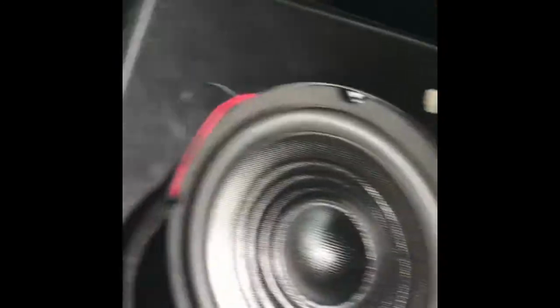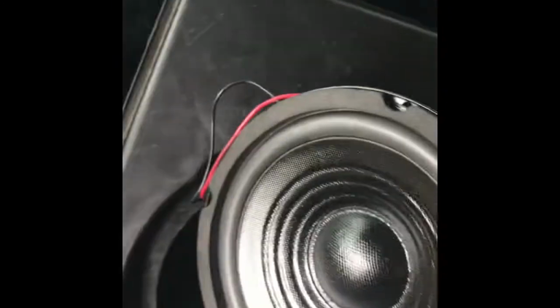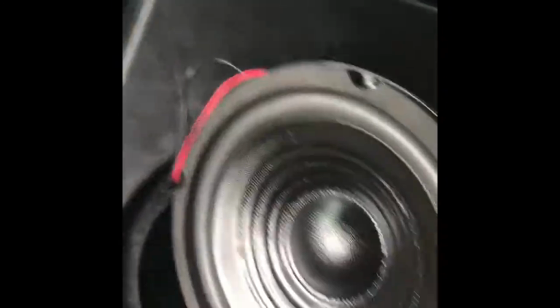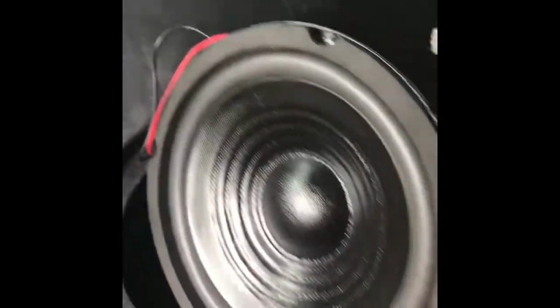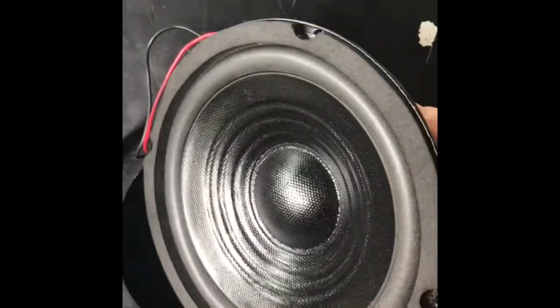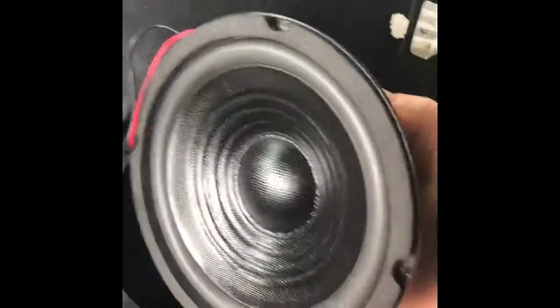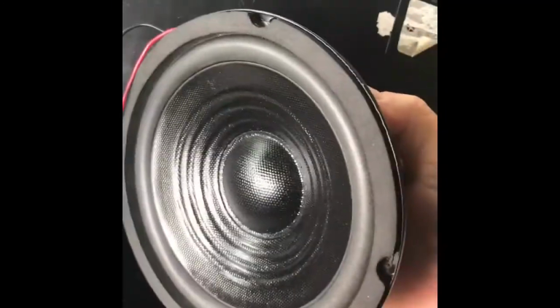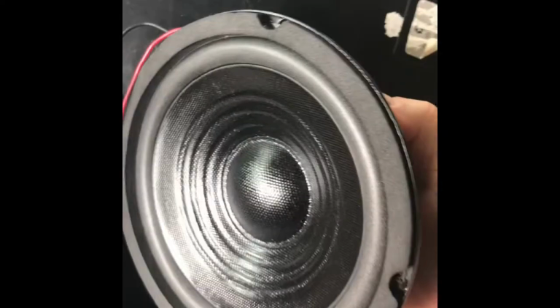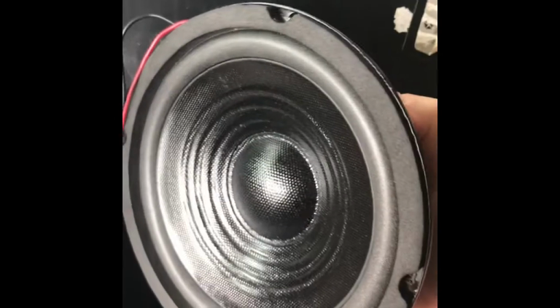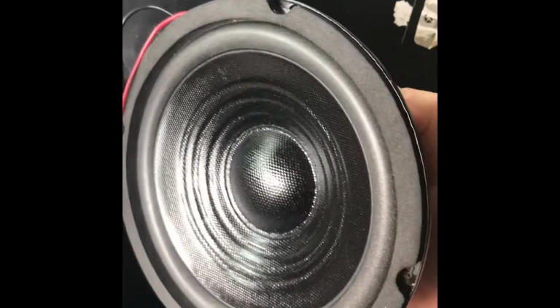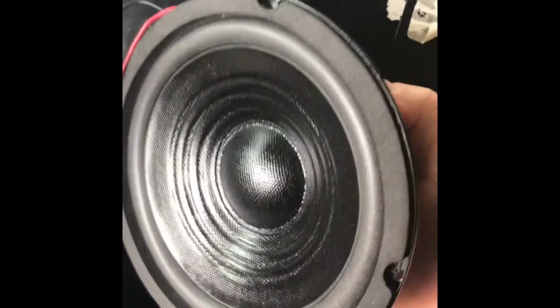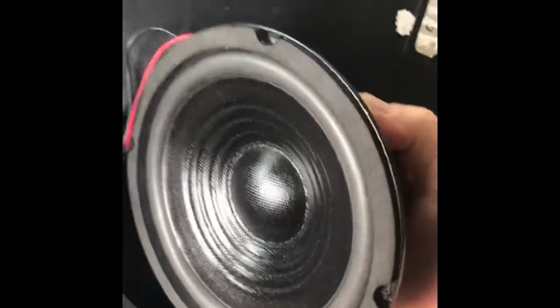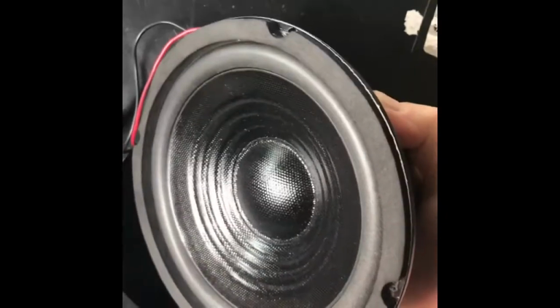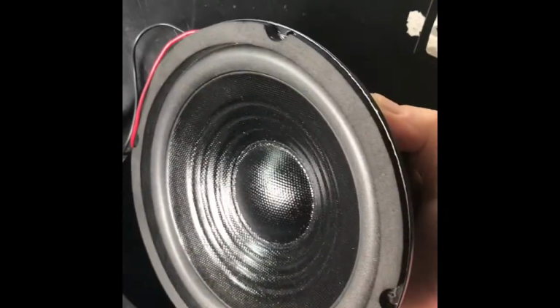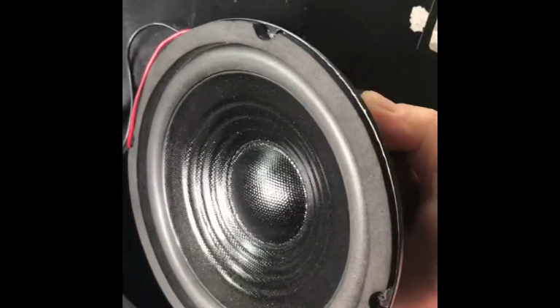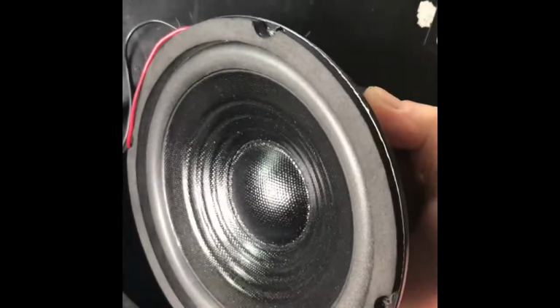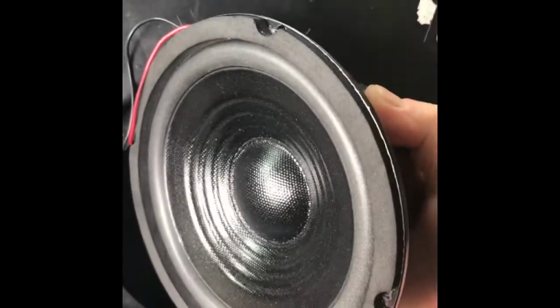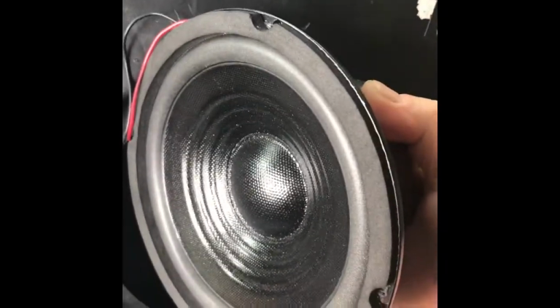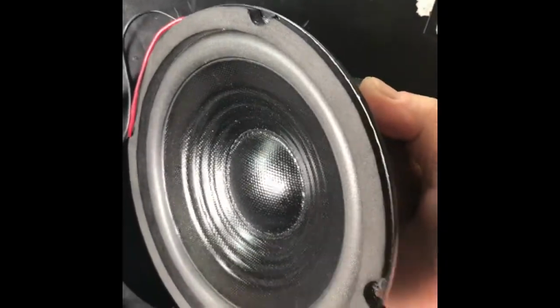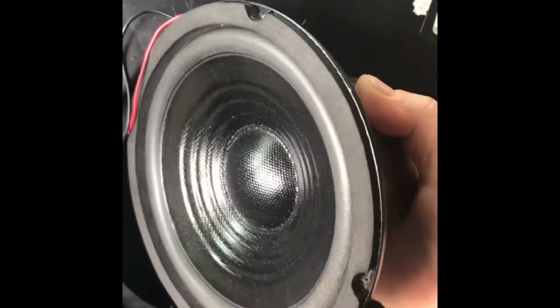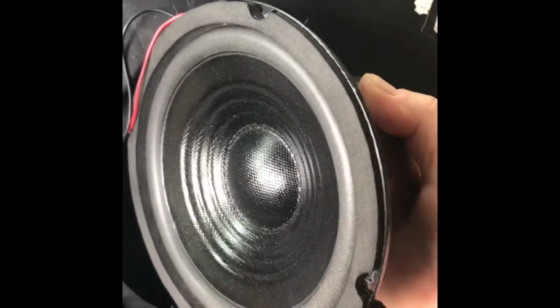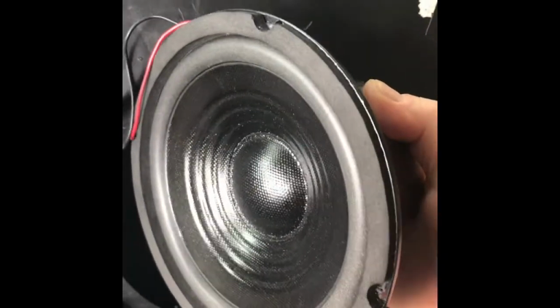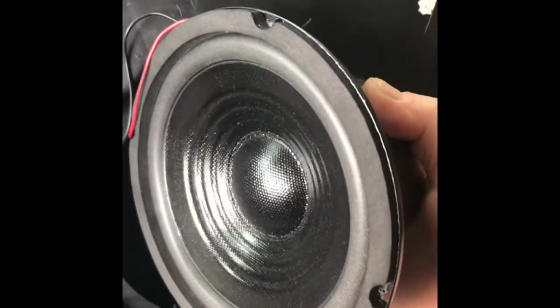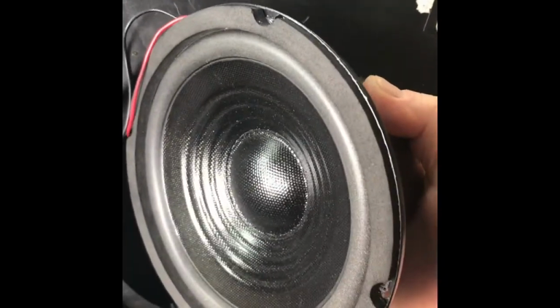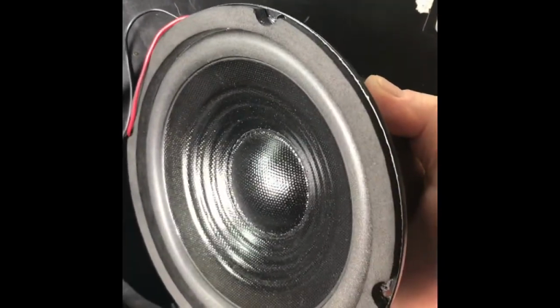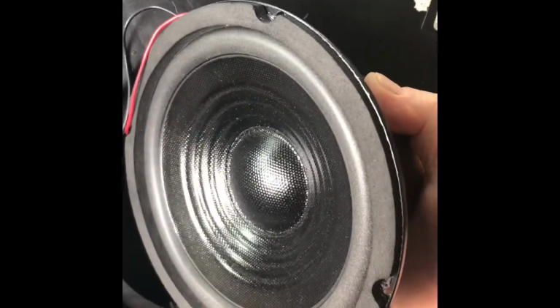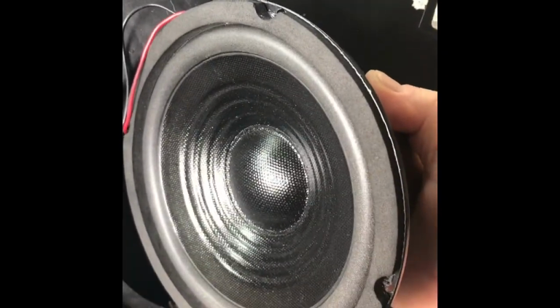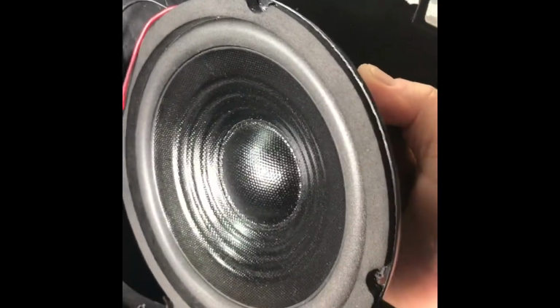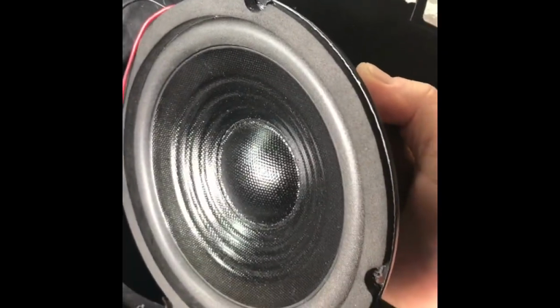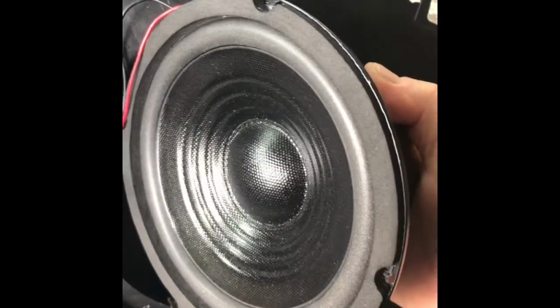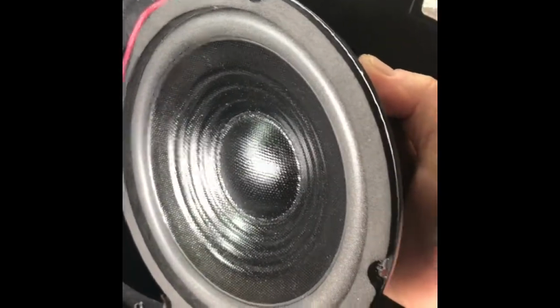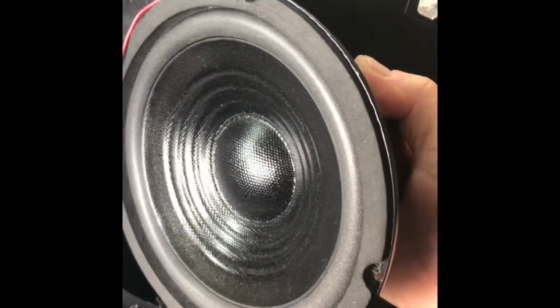The speaker works. Let's take it back to the workbench, cinch the speaker into the box, and then come back and reinstall everything.